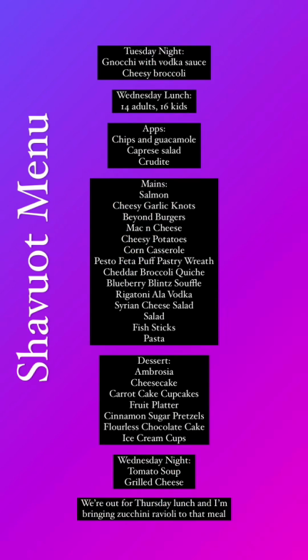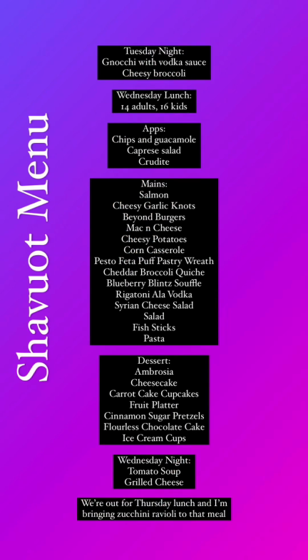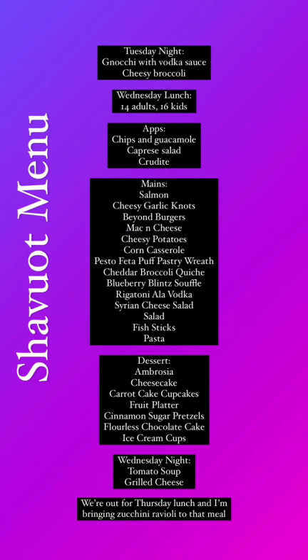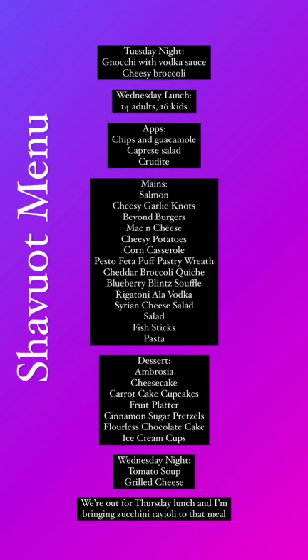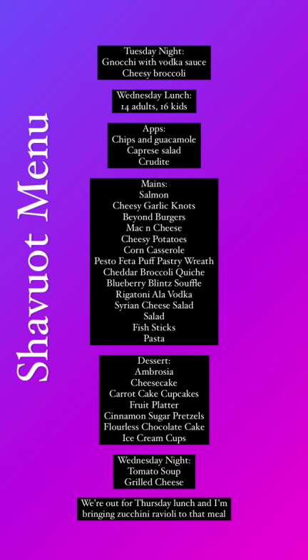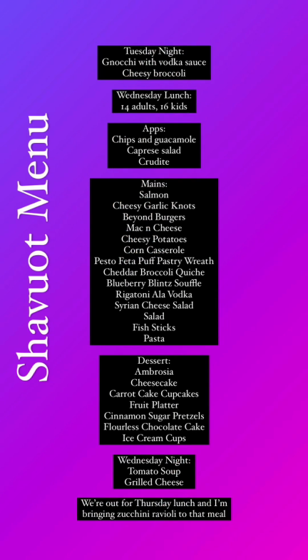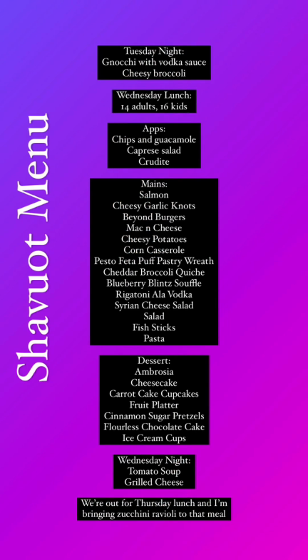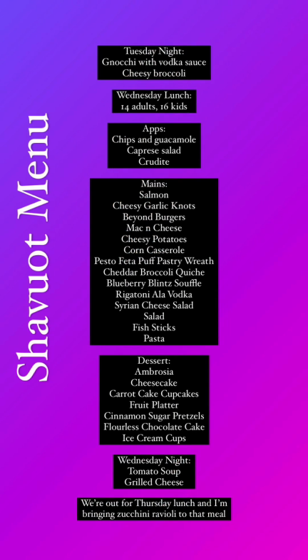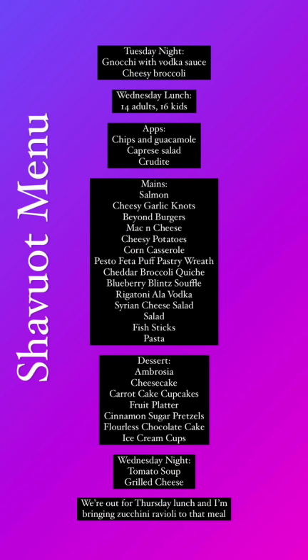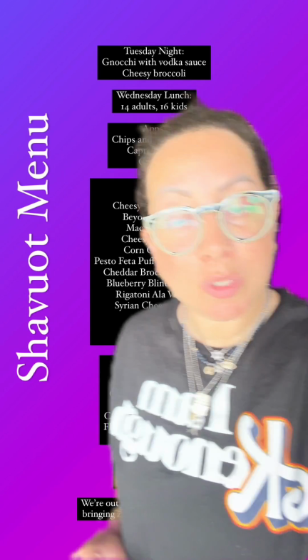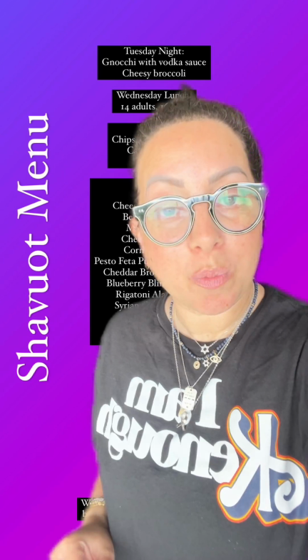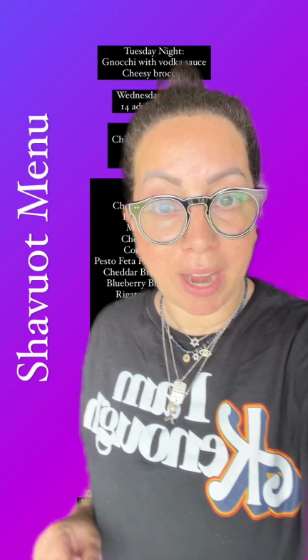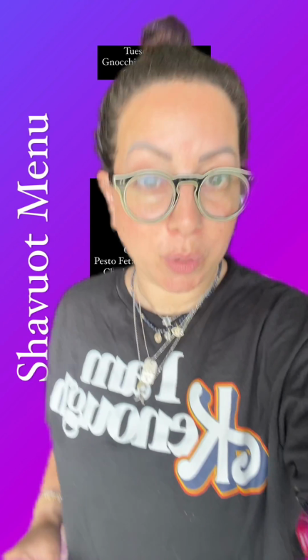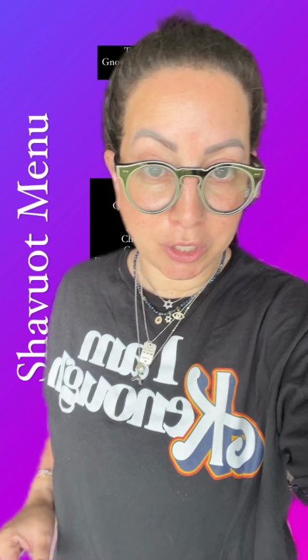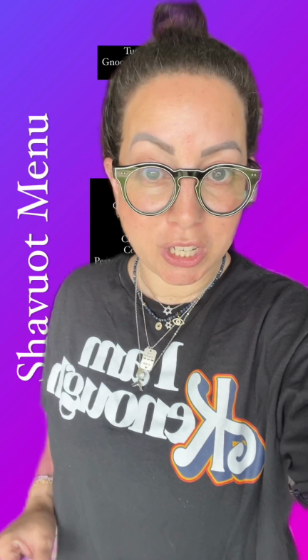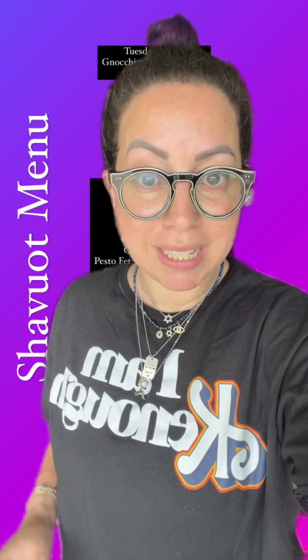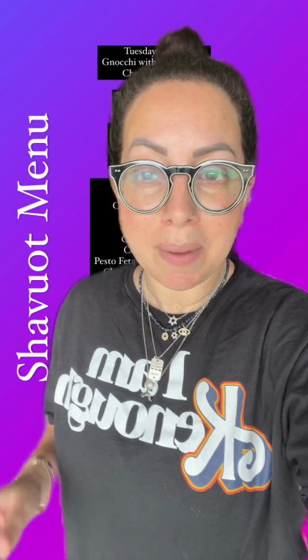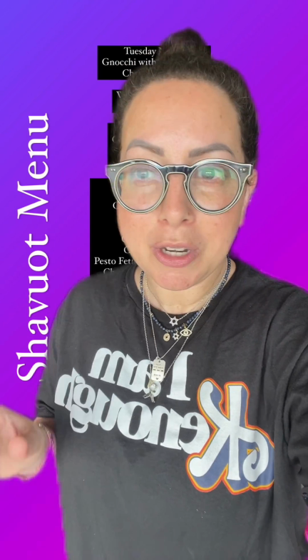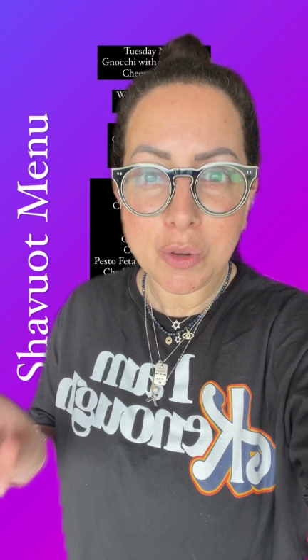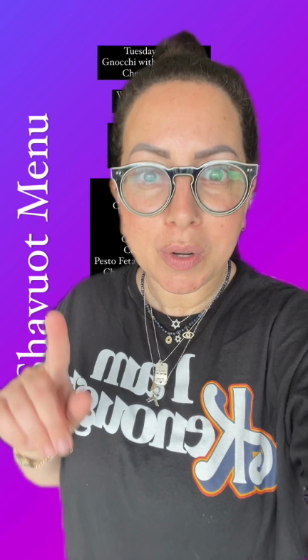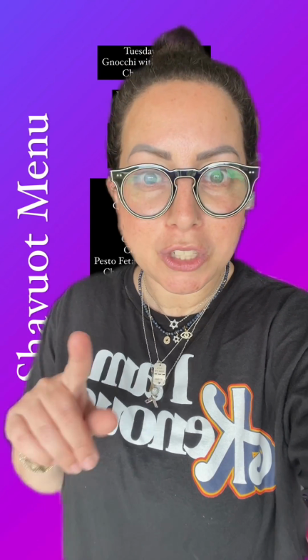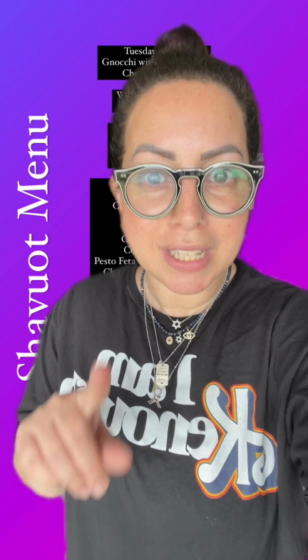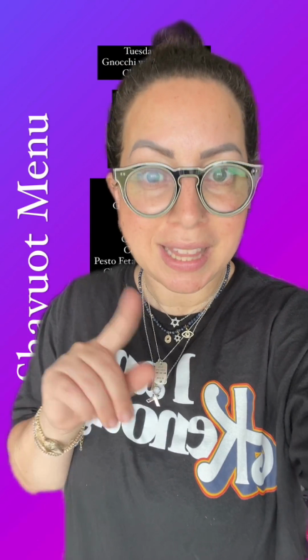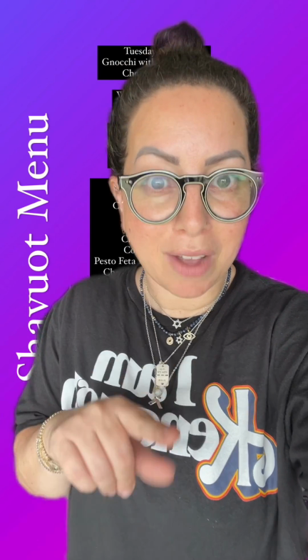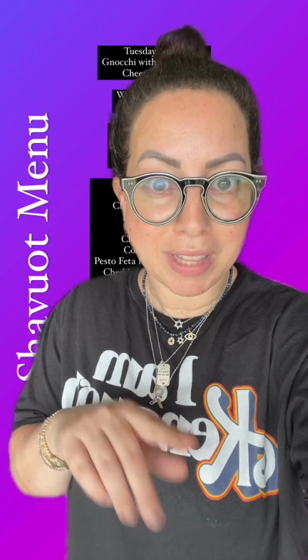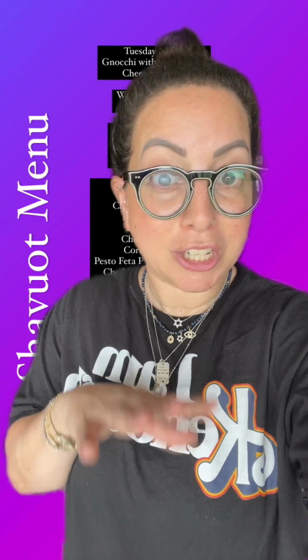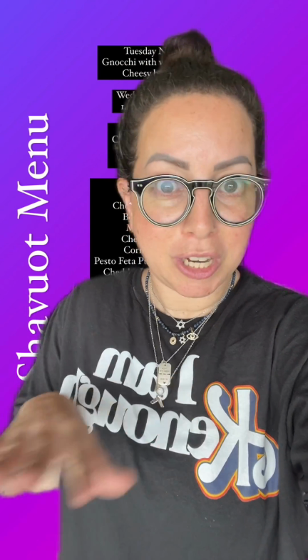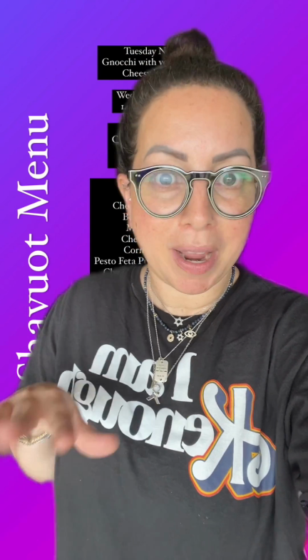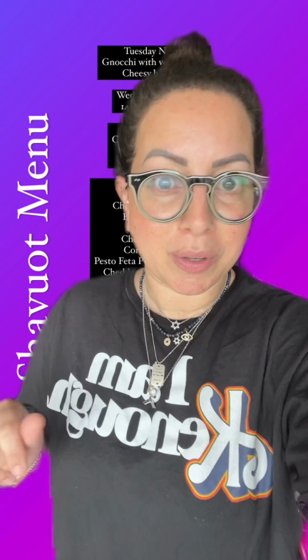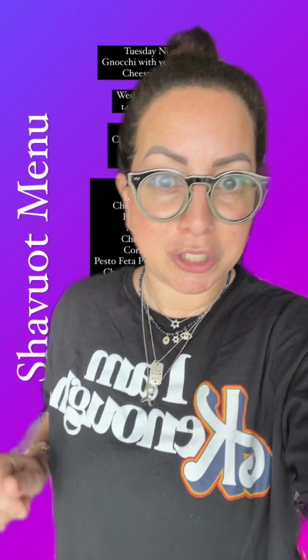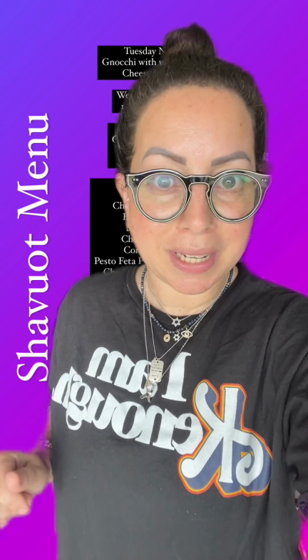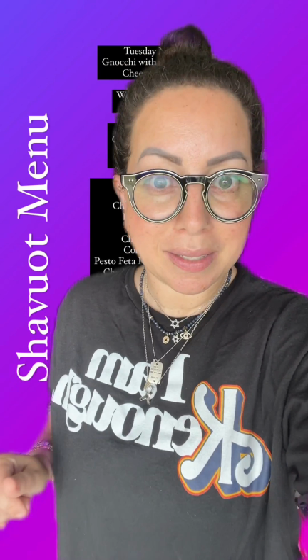Wednesday night, we're doing tomato soup and grilled cheese. I'm going to do grilled cheese in the oven, like a sheet pan grilled cheese.